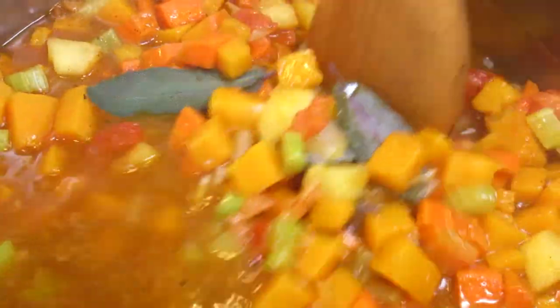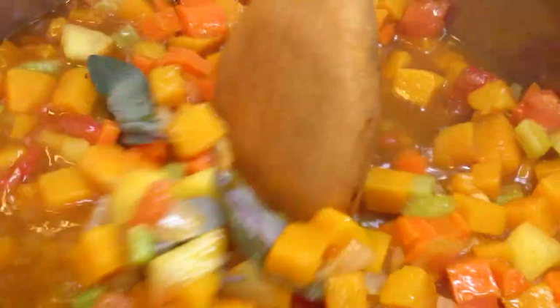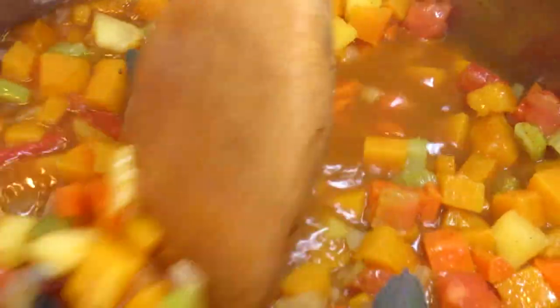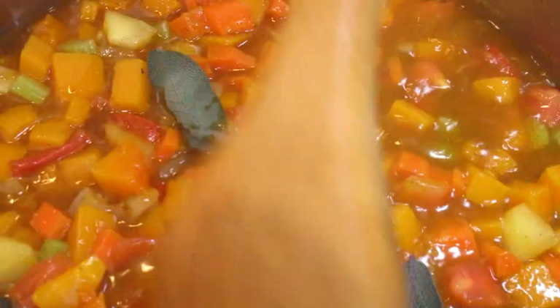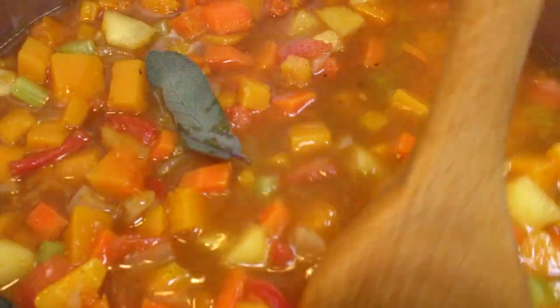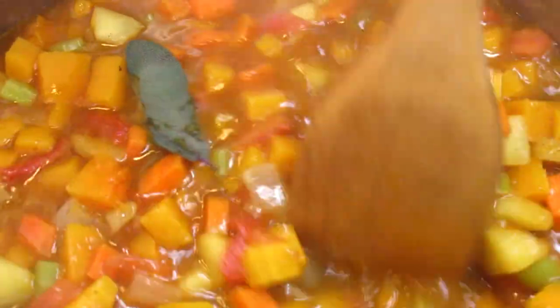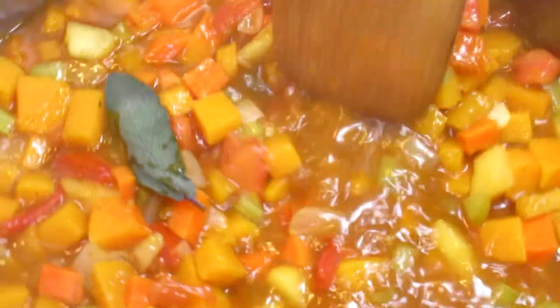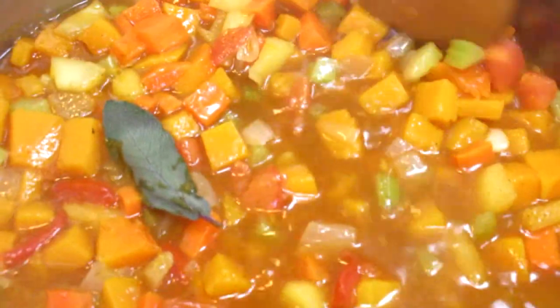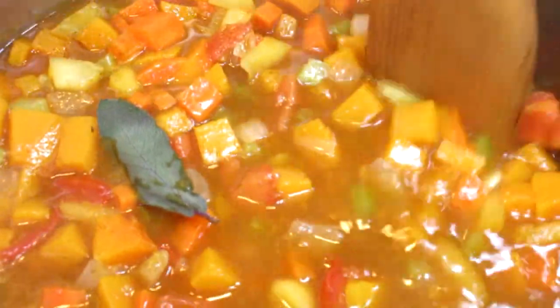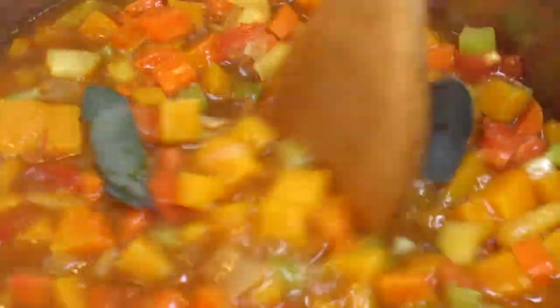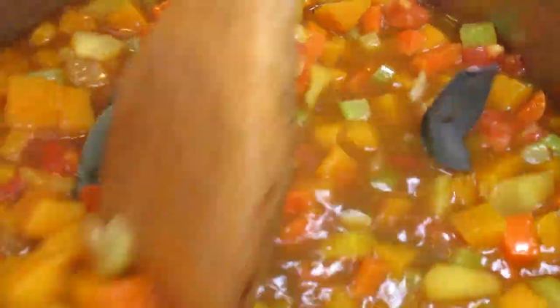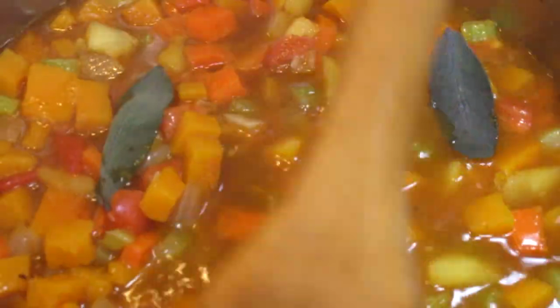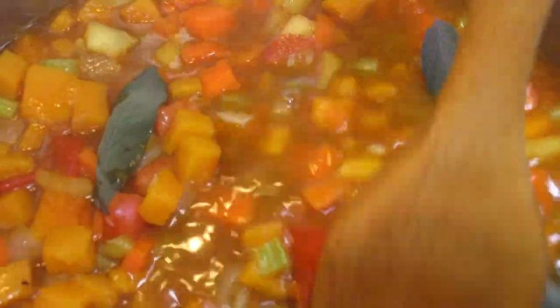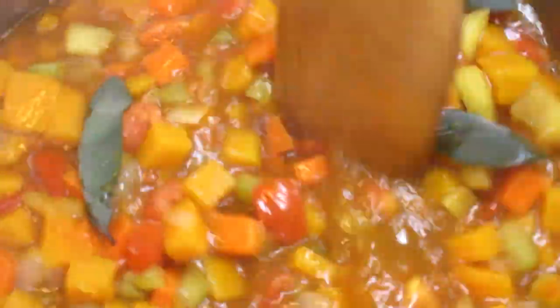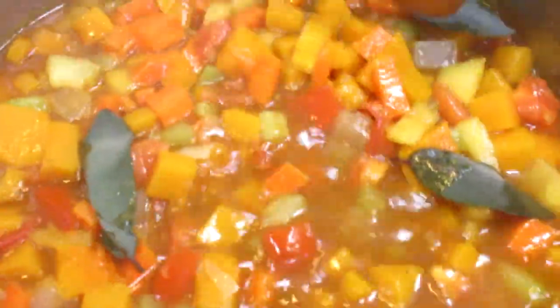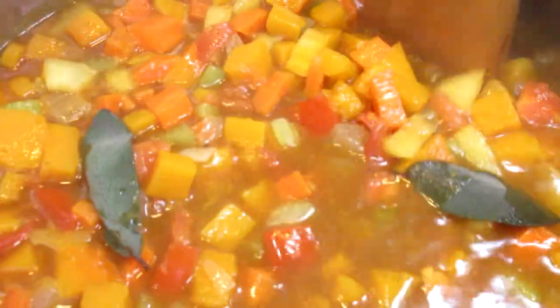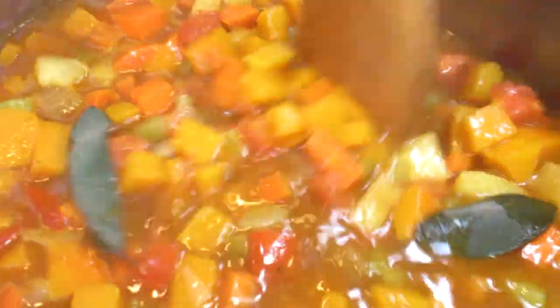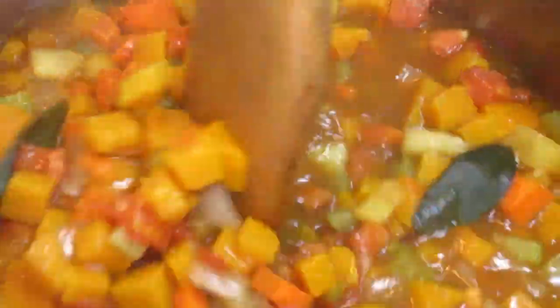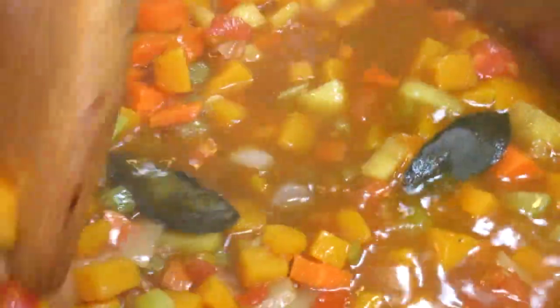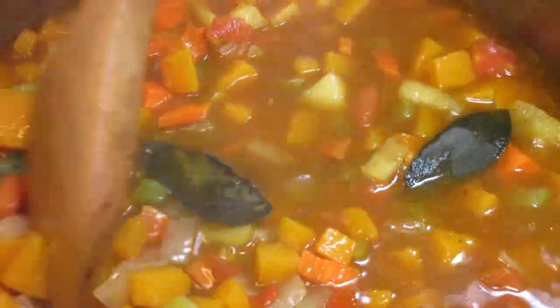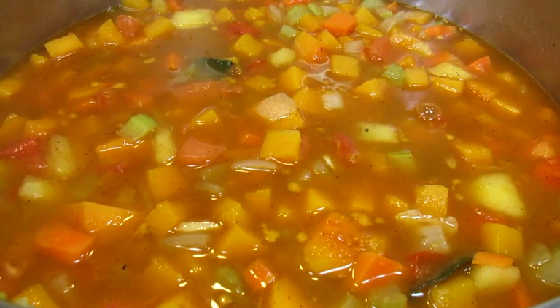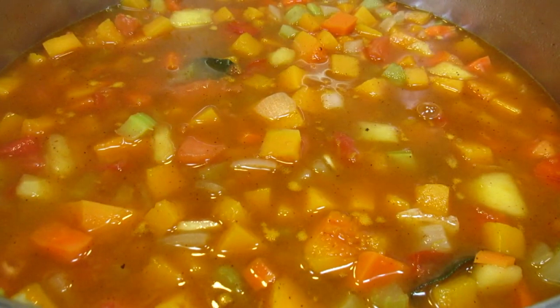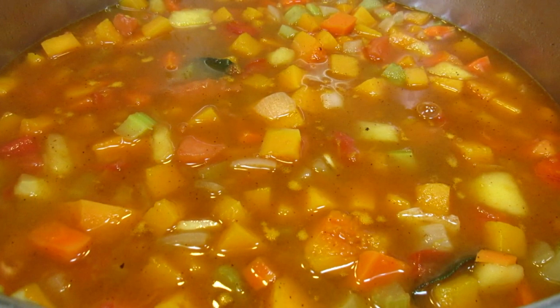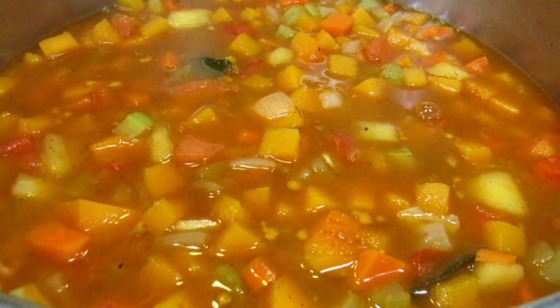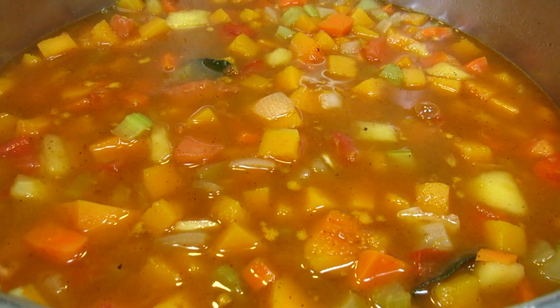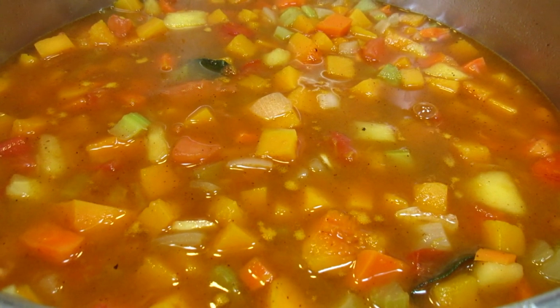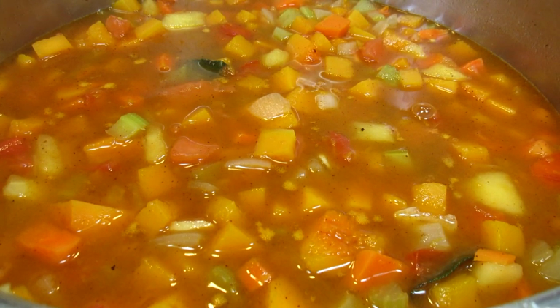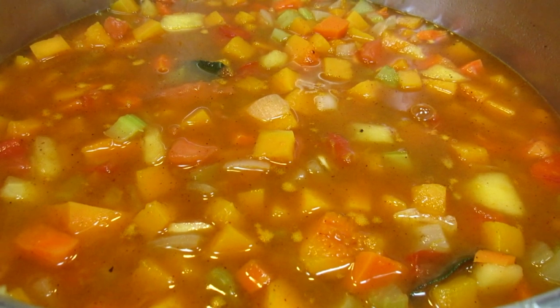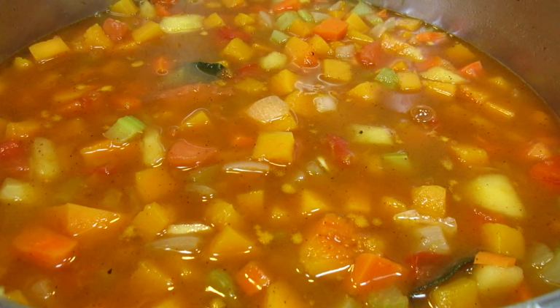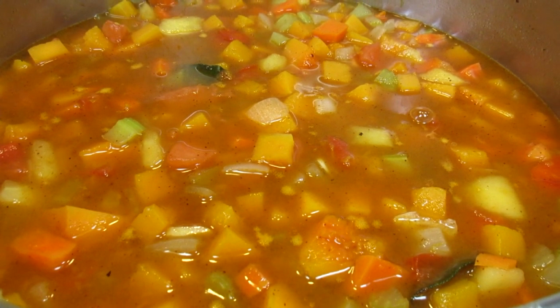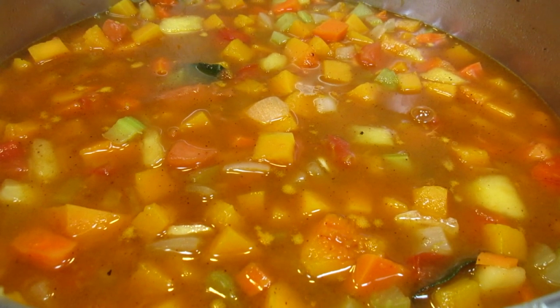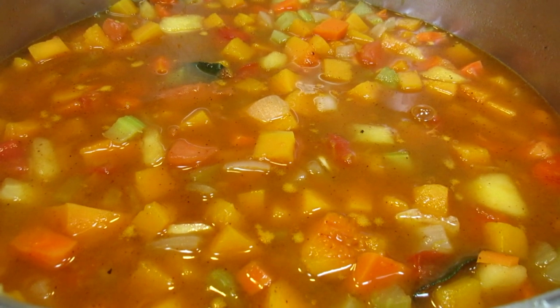Stirring, bringing up to heat and simmering for about 20 to 30 minutes or until the veggies are all fork tender.